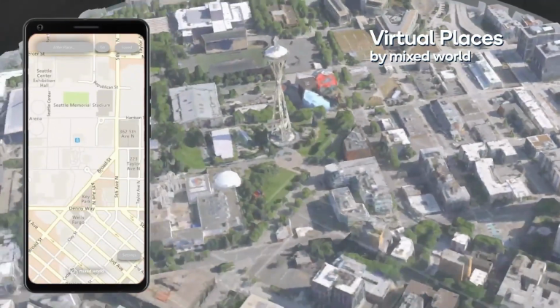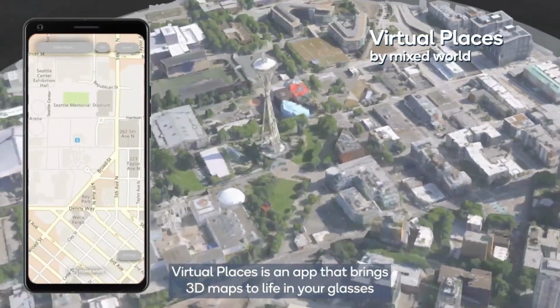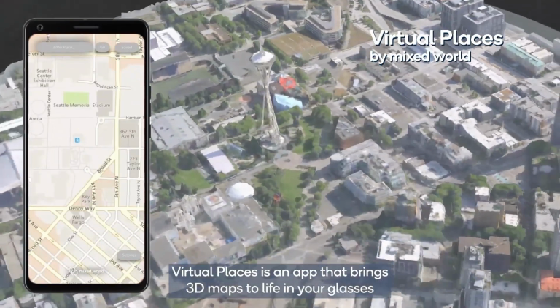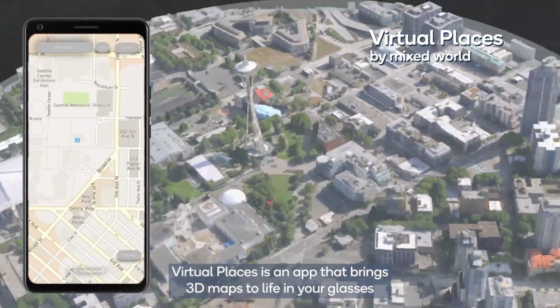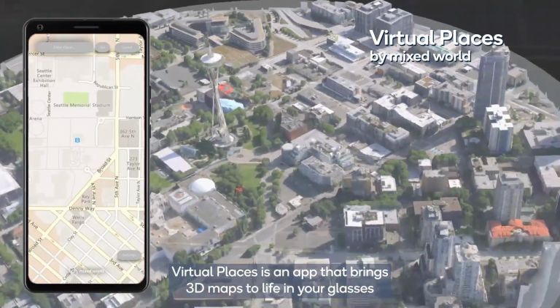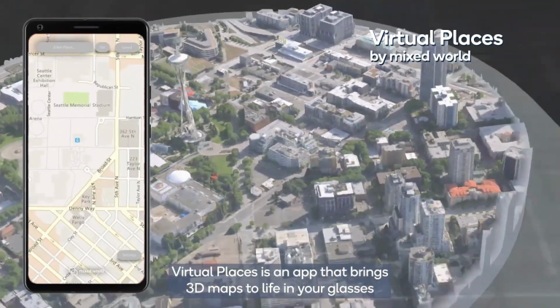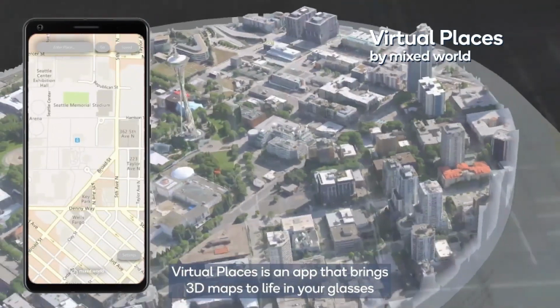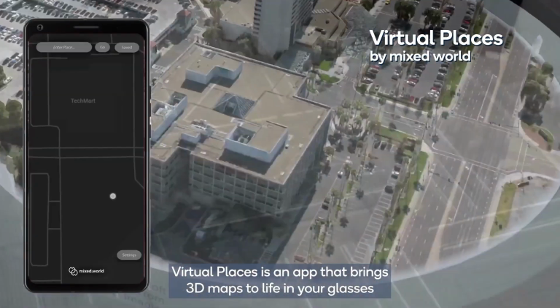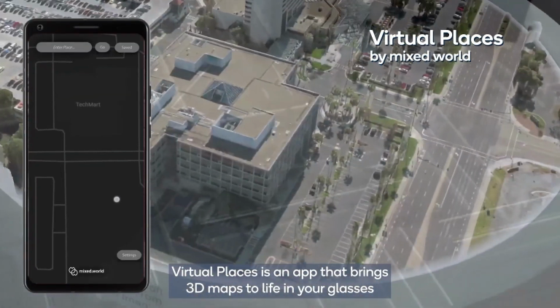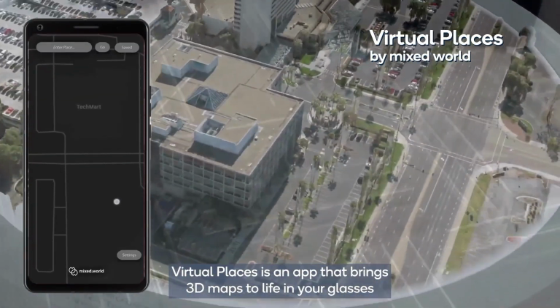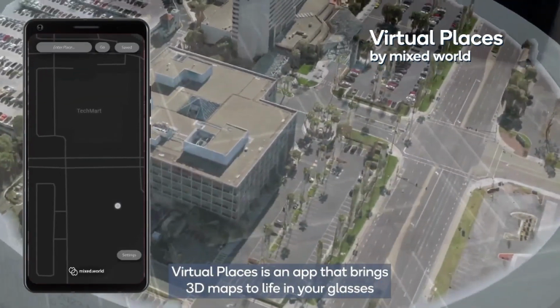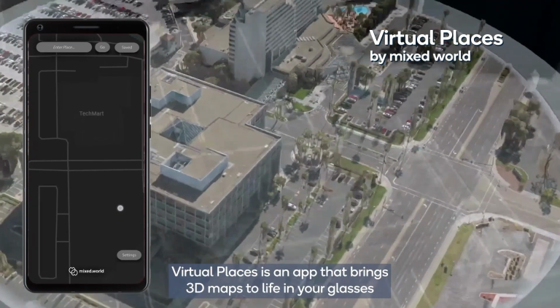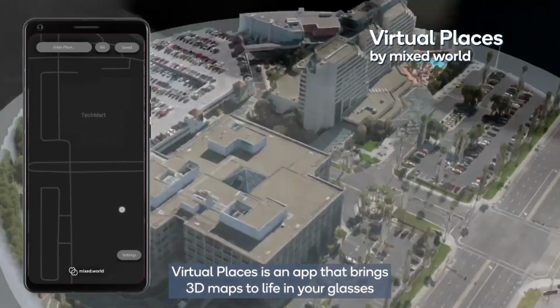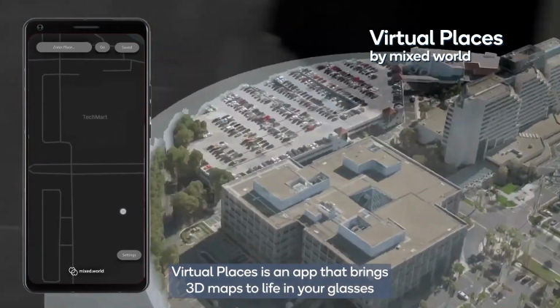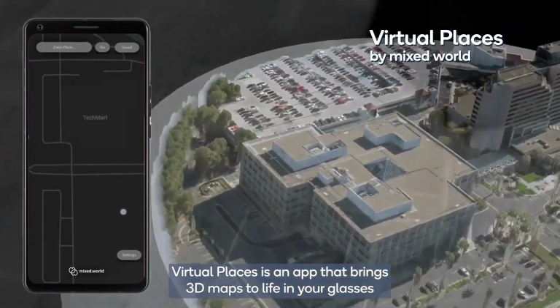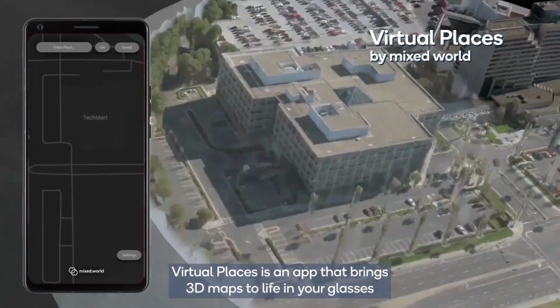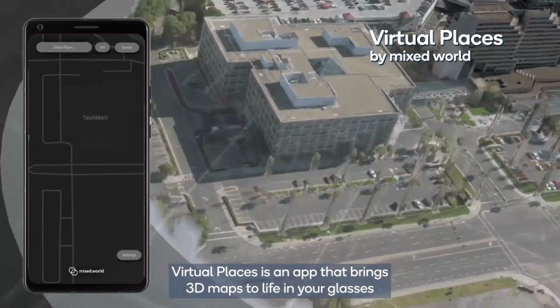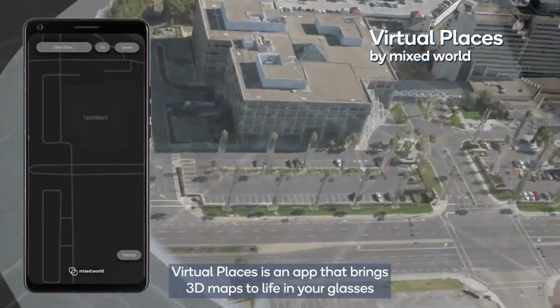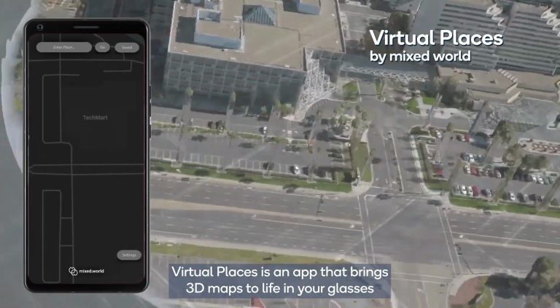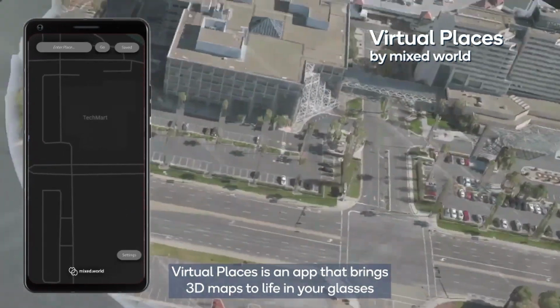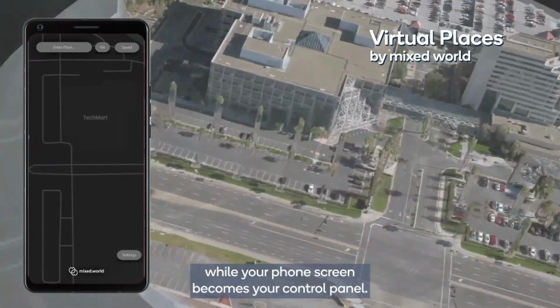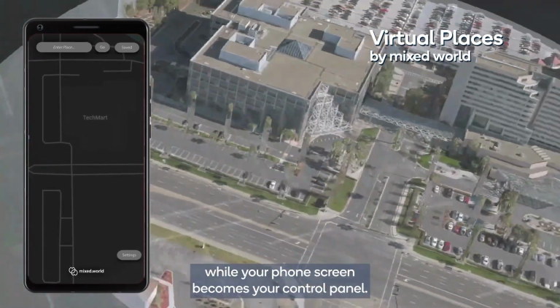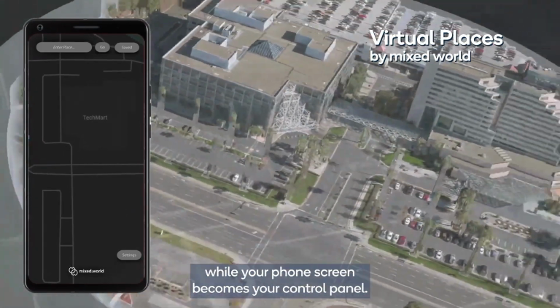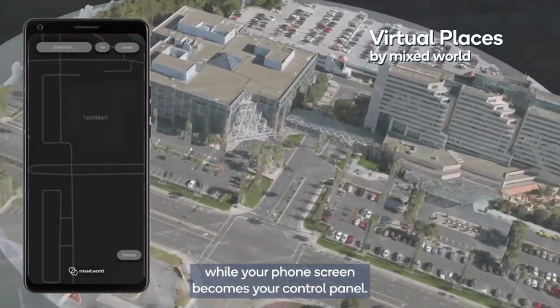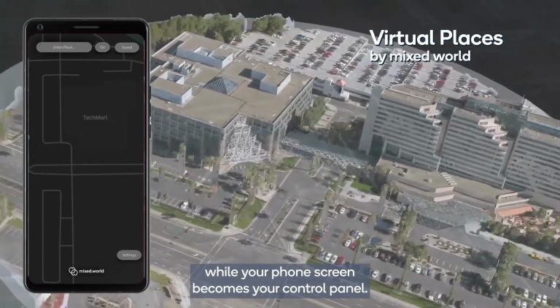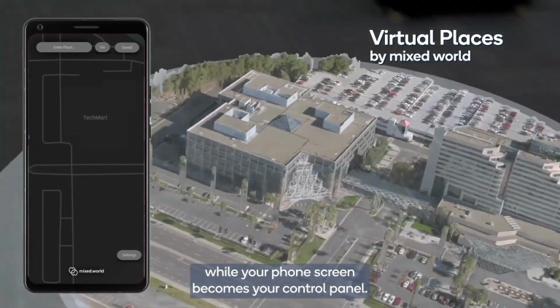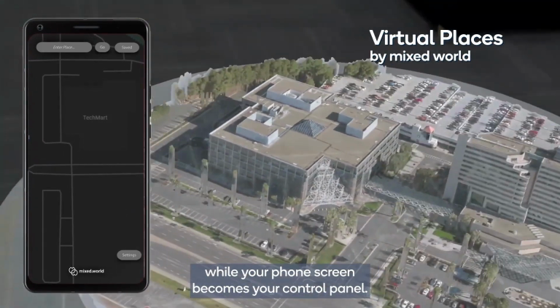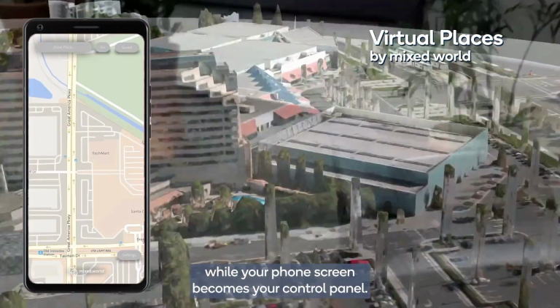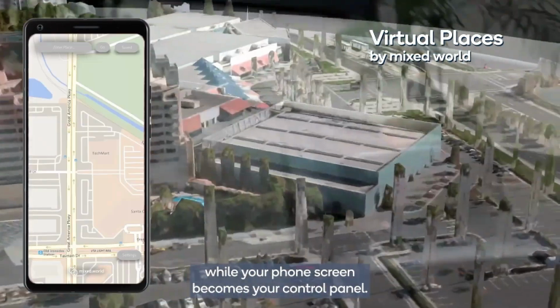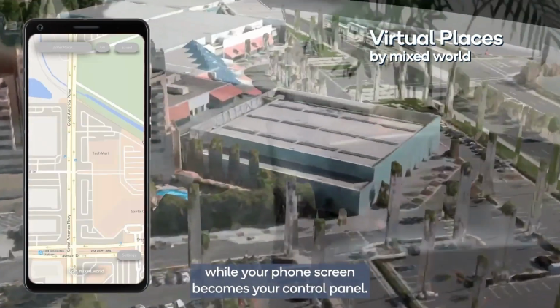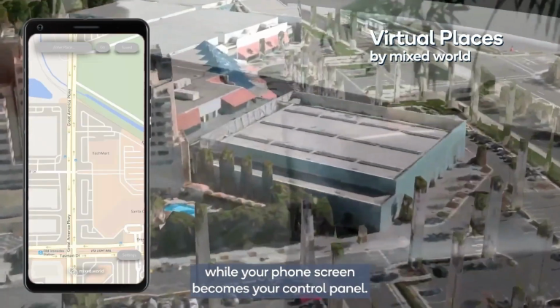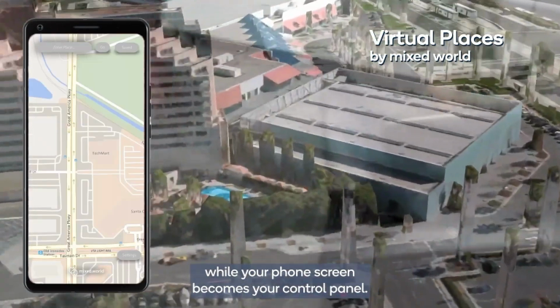Virtual Places is an app that brings 3D maps to life in your glasses, while your full screen becomes your control panel.